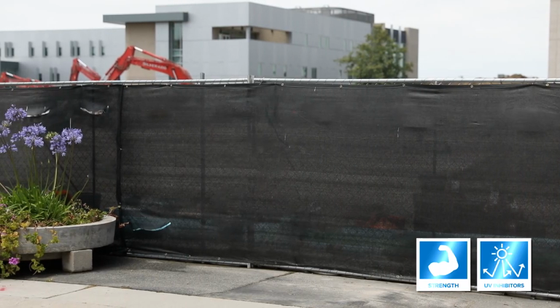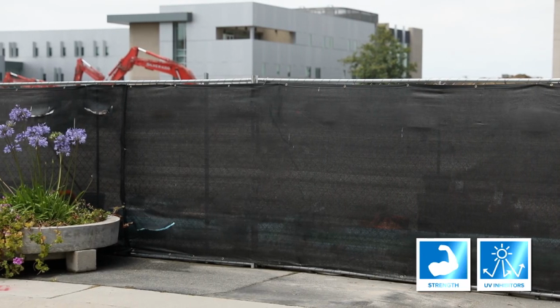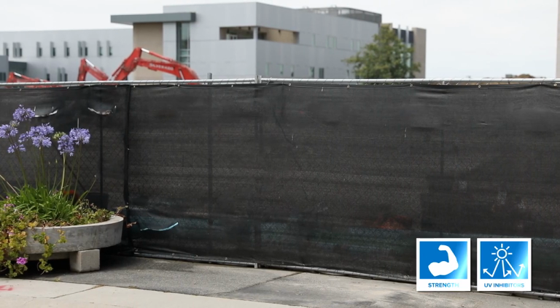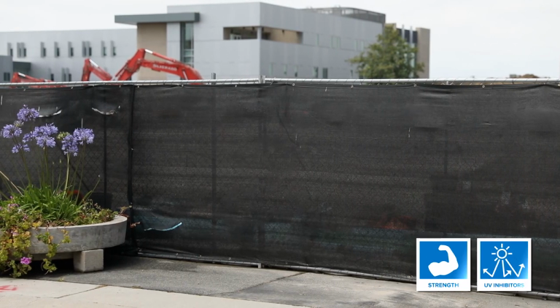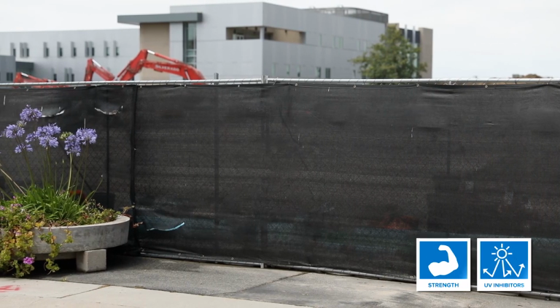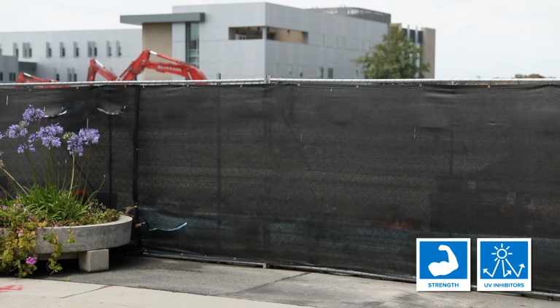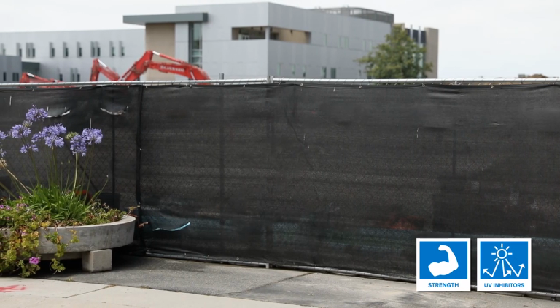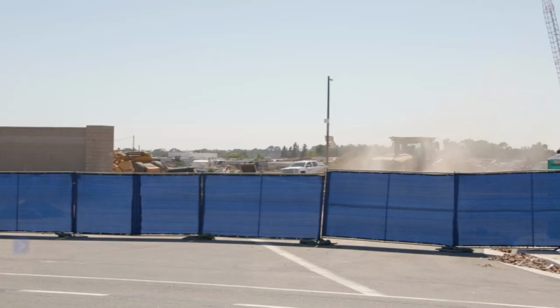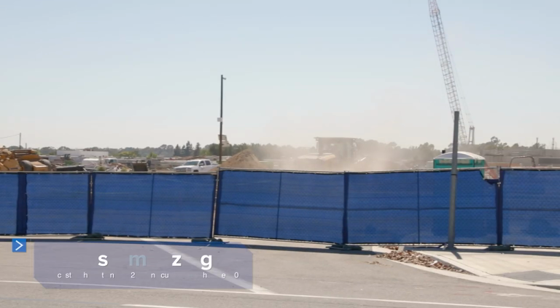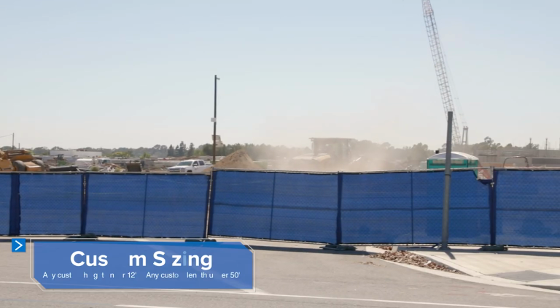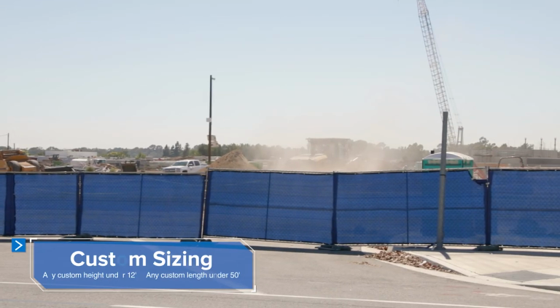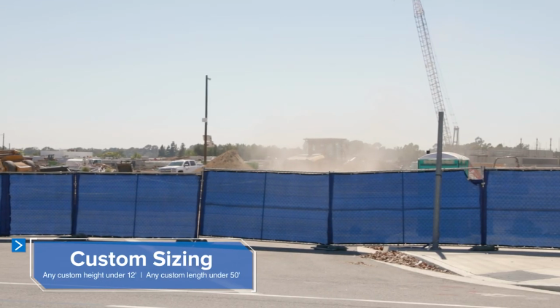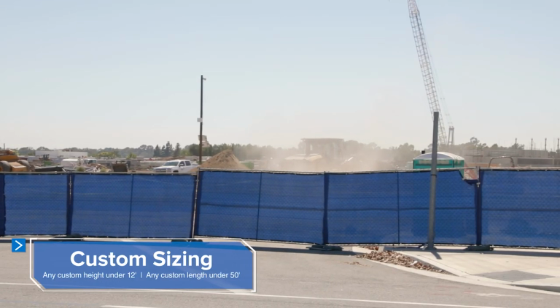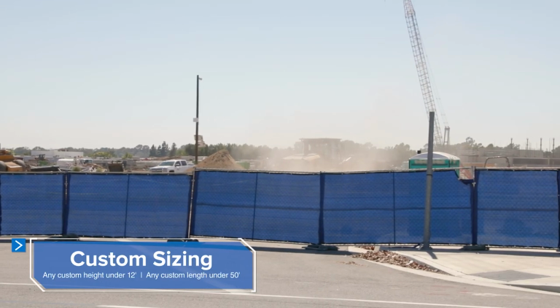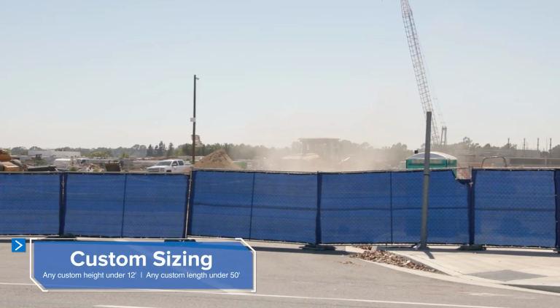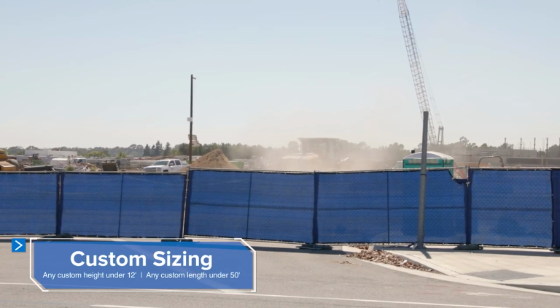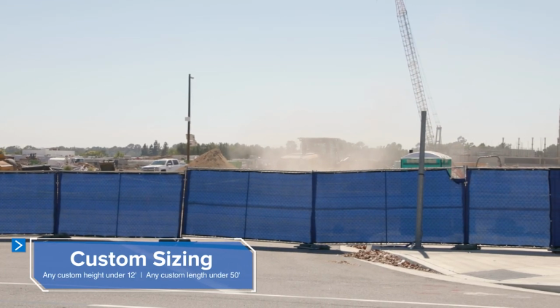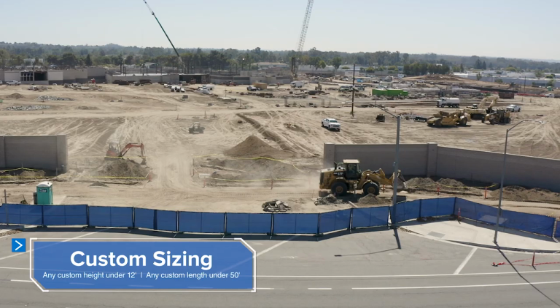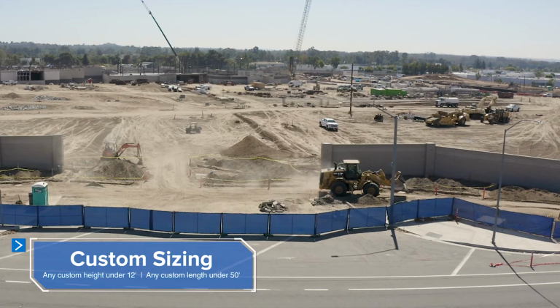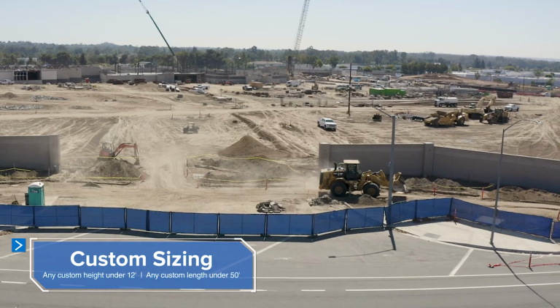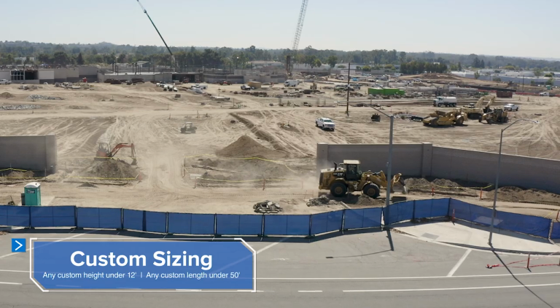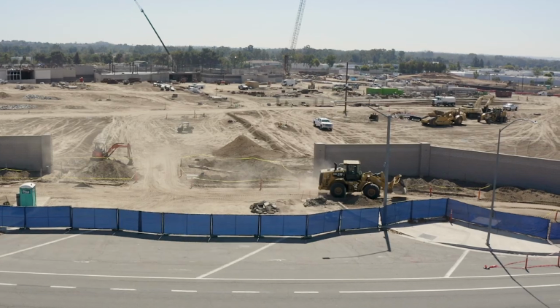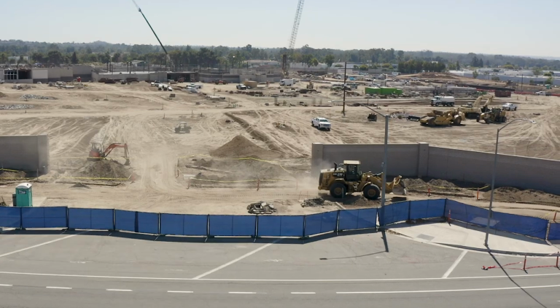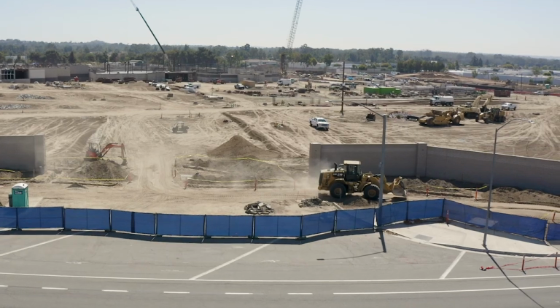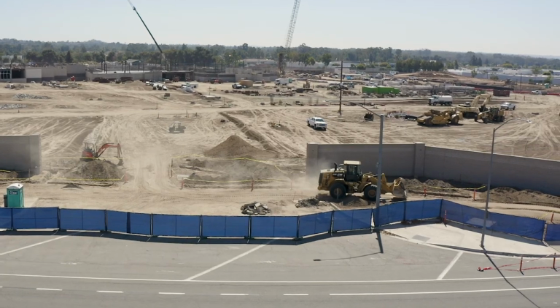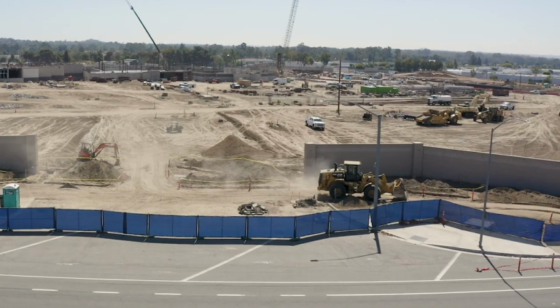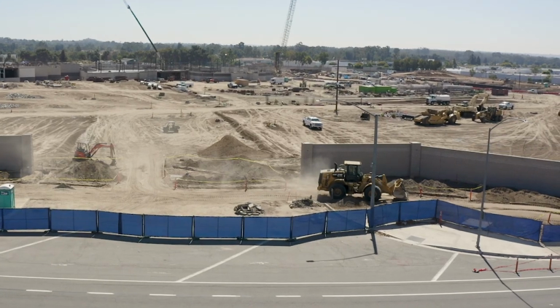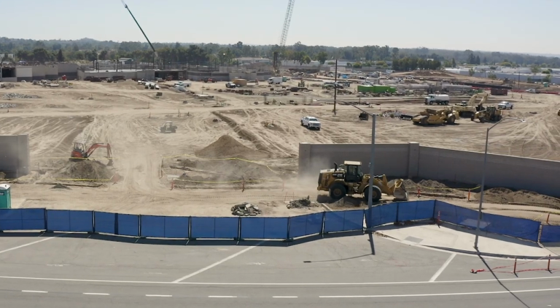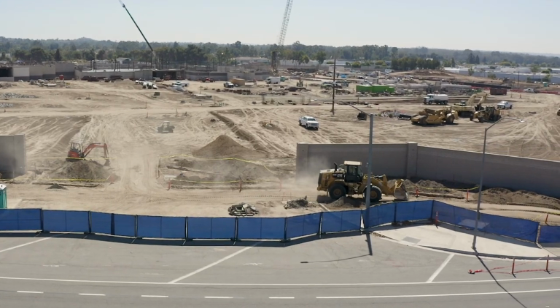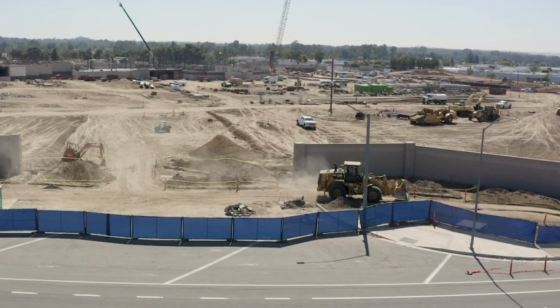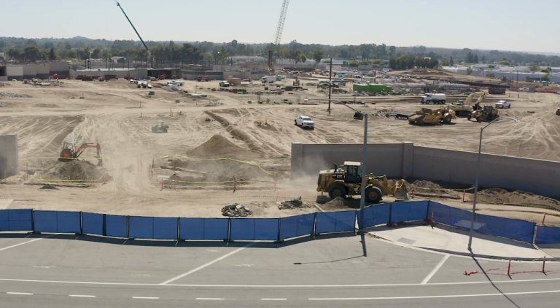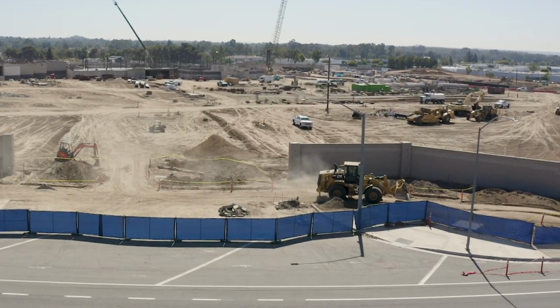It's the perfect choice when you're in need of dust control or job site privacy, all while providing a professional fence line.